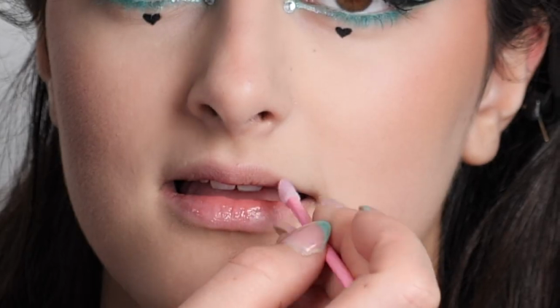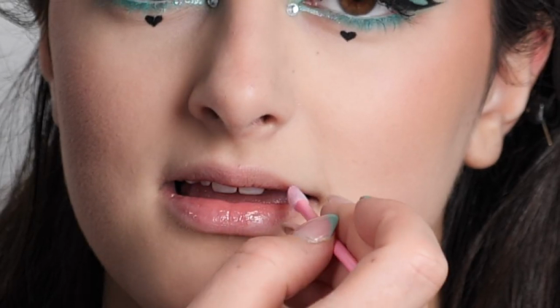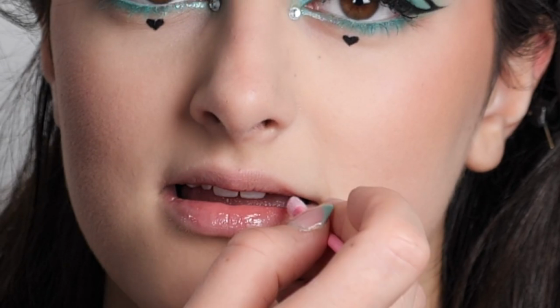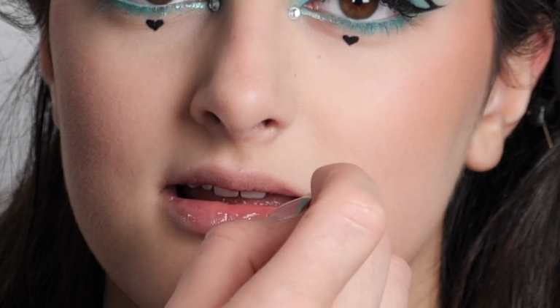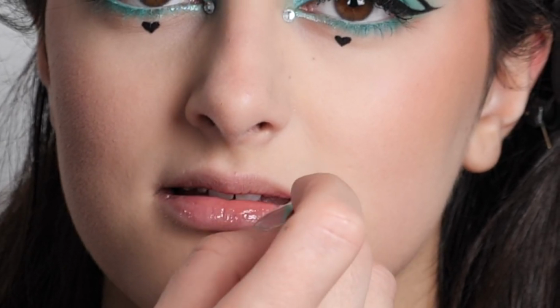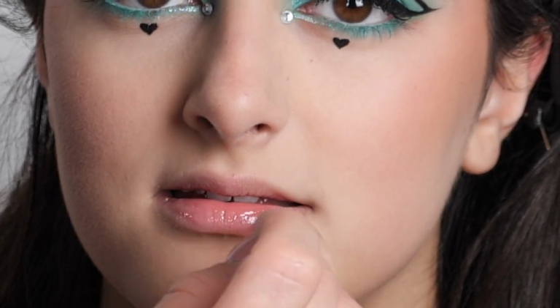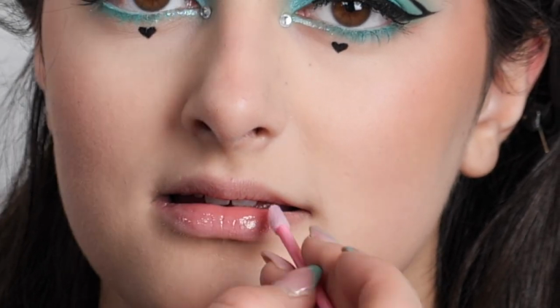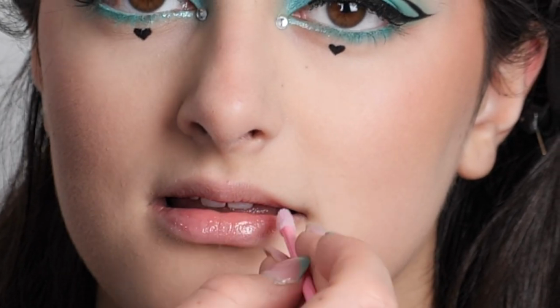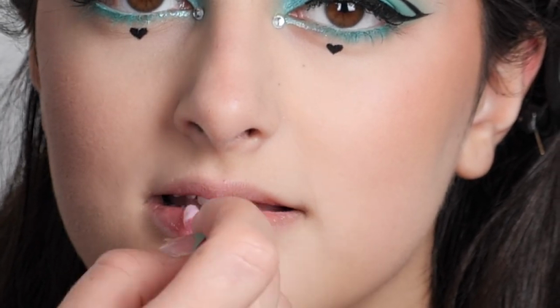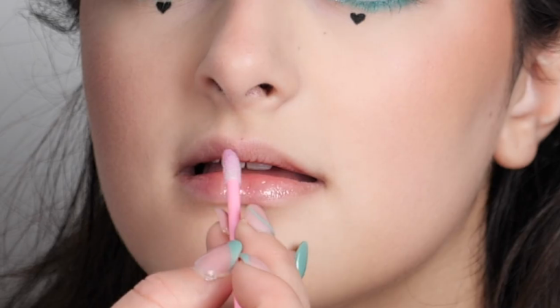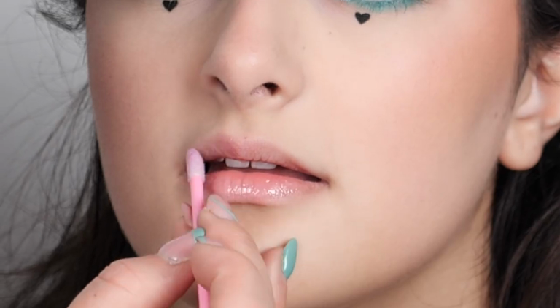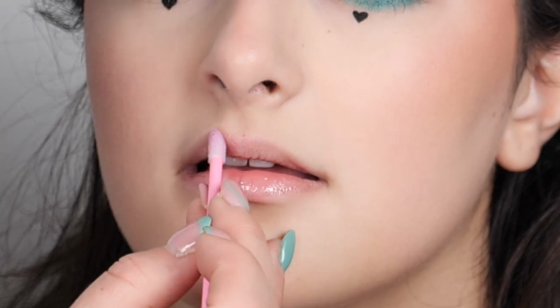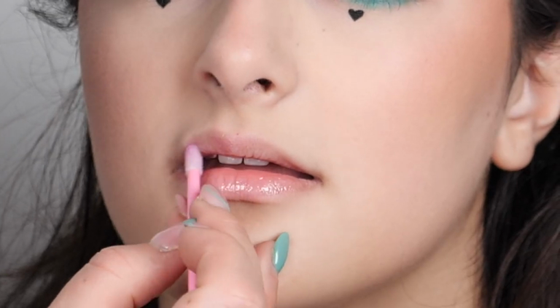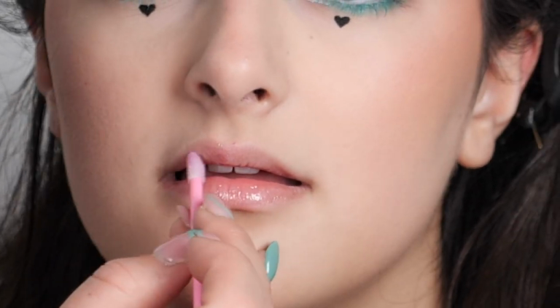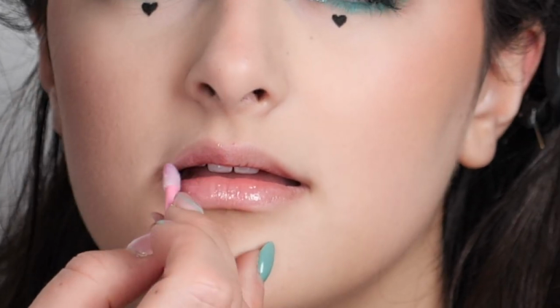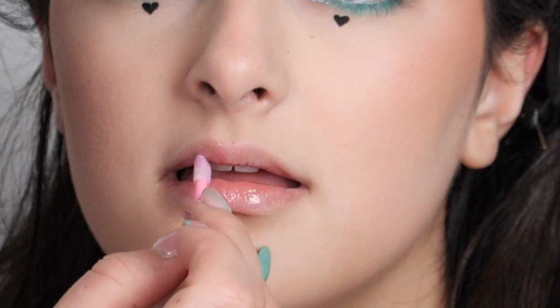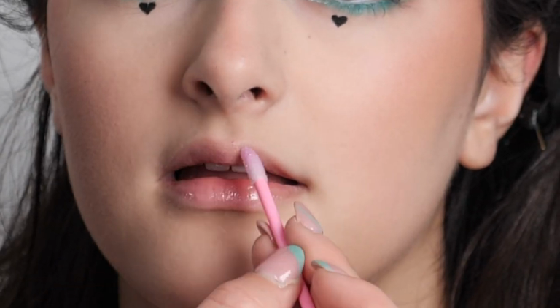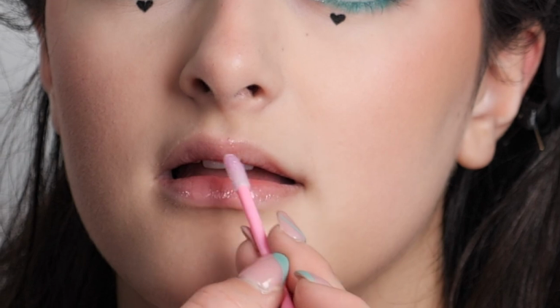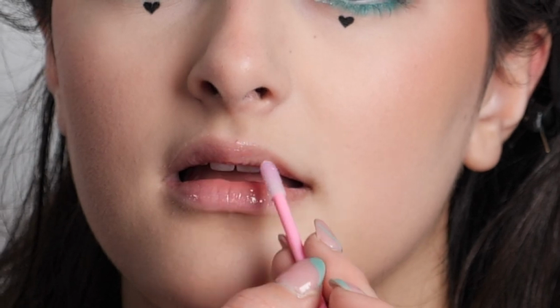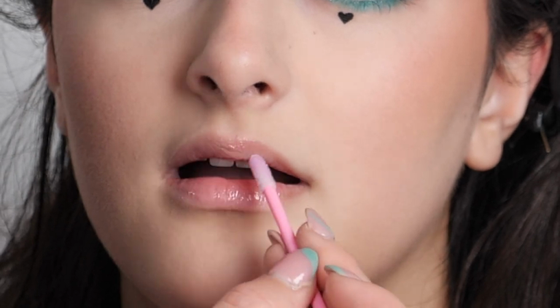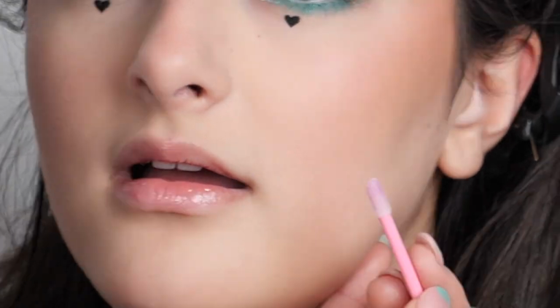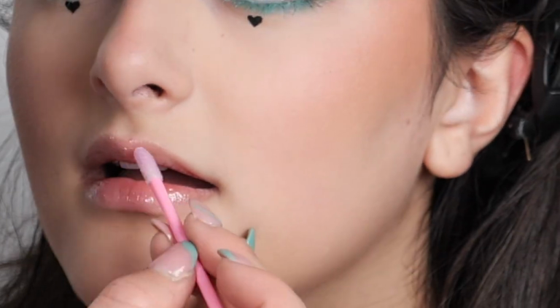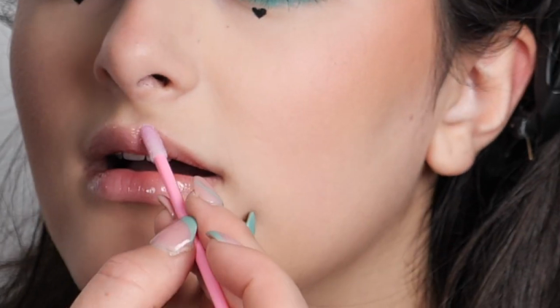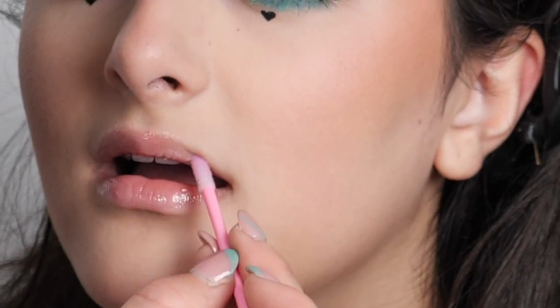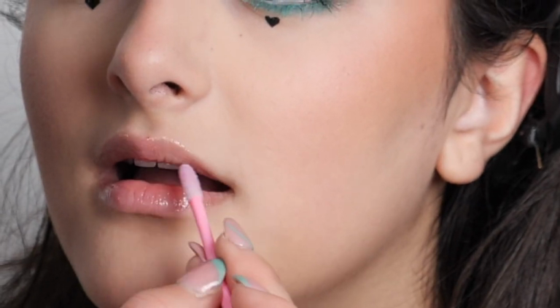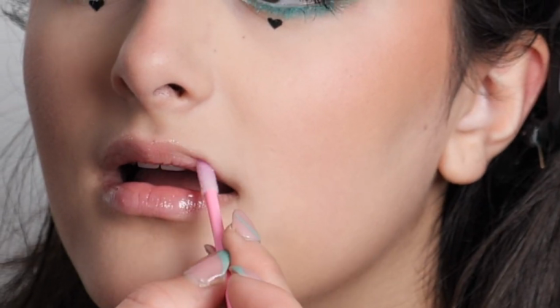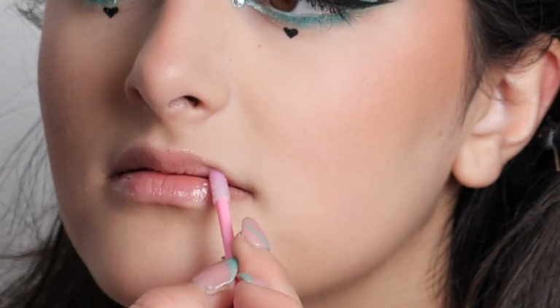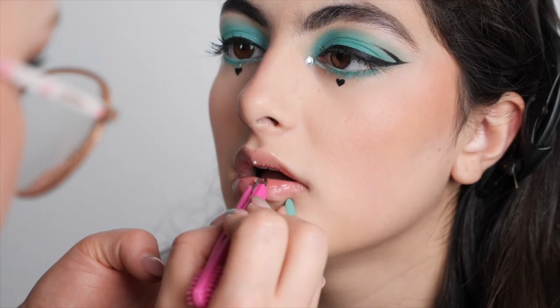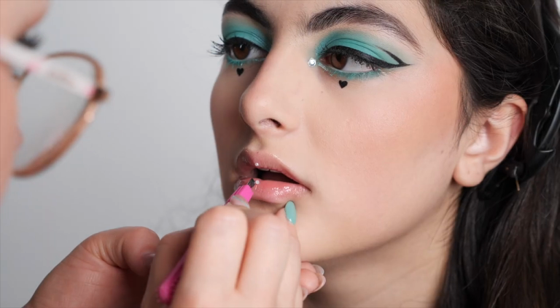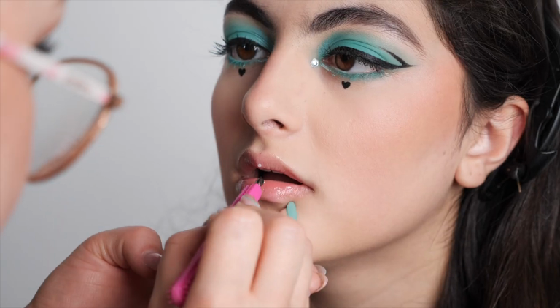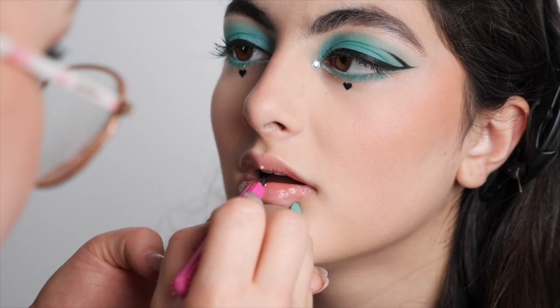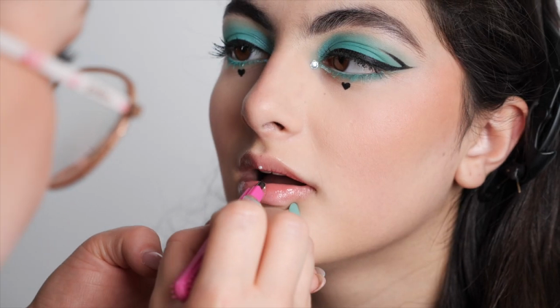Now we're moving on to the lips with more gems — and contrary to popular belief, we're doing more of them. We're starting off with the lip oil.